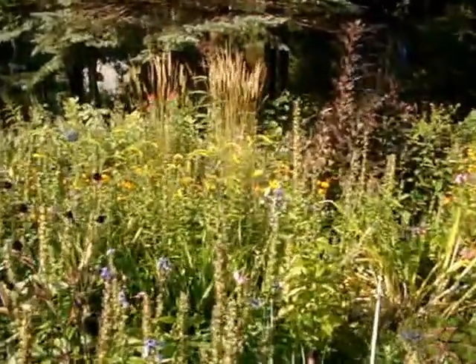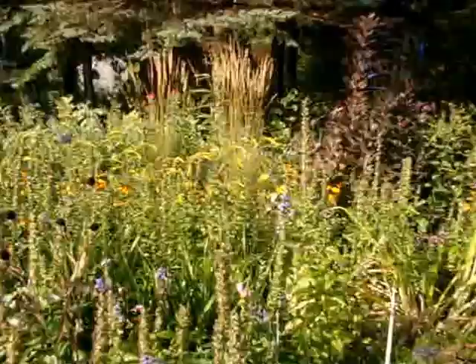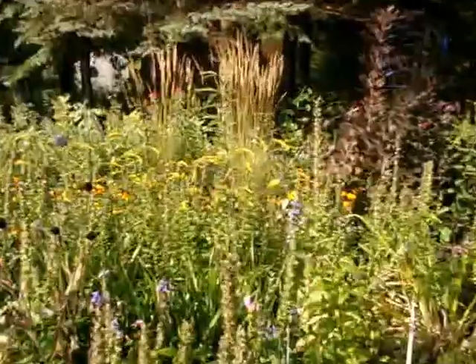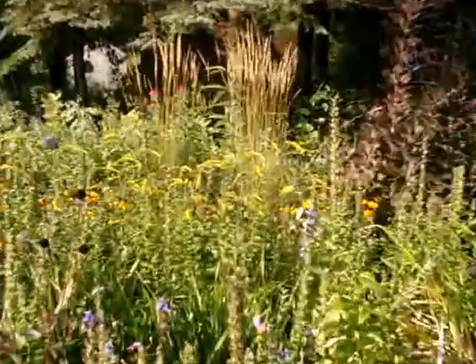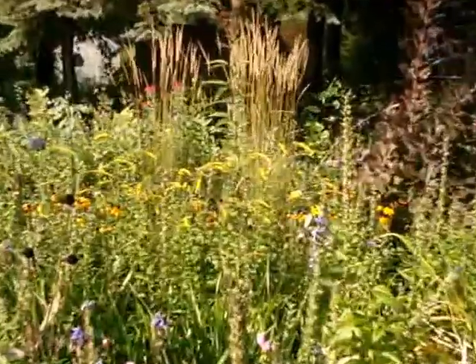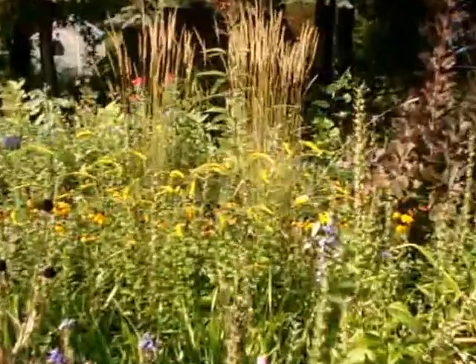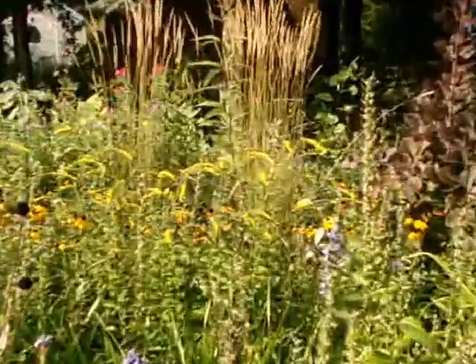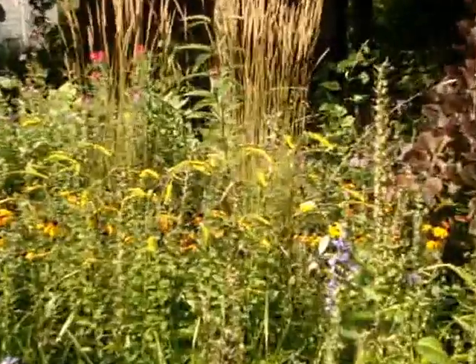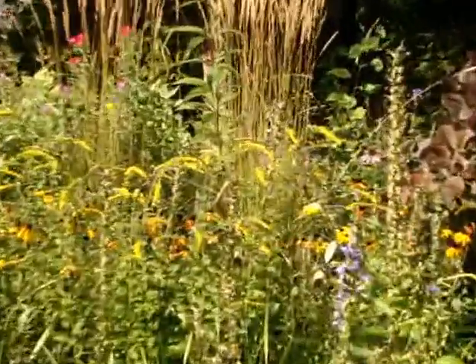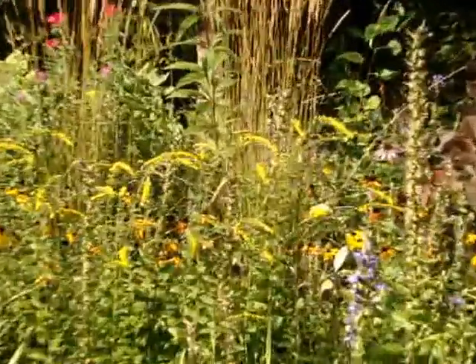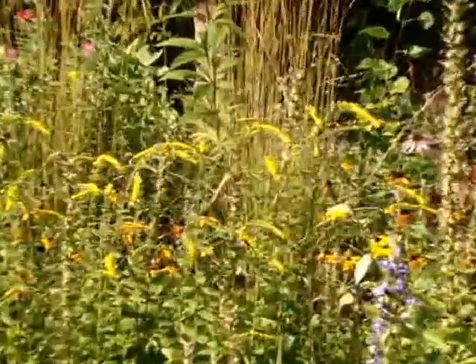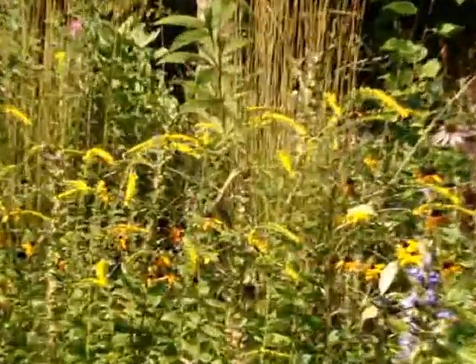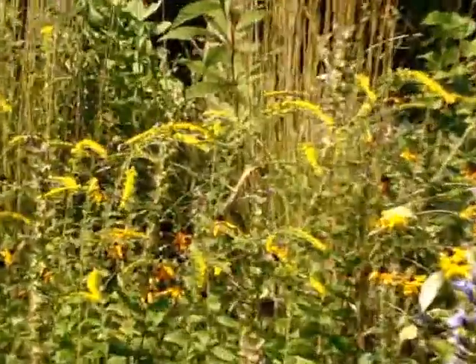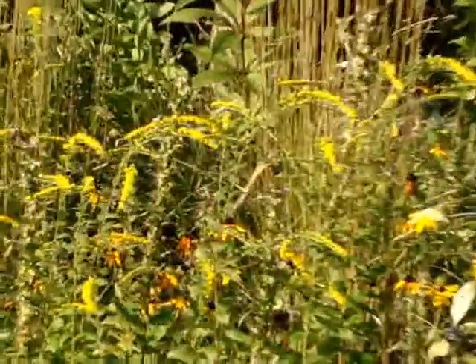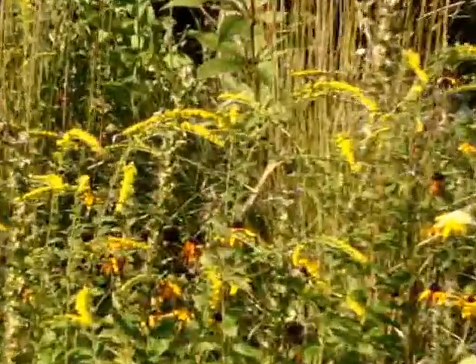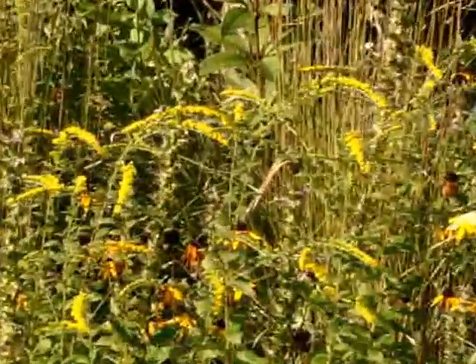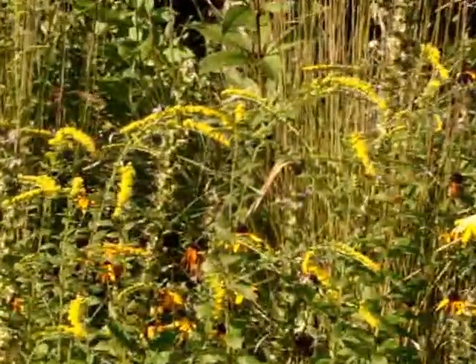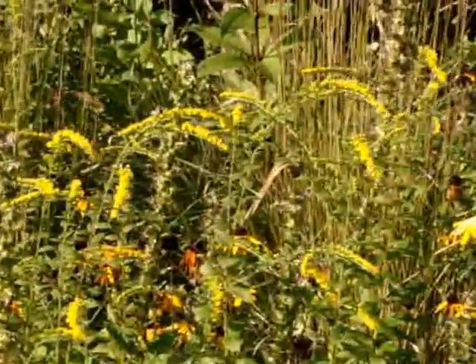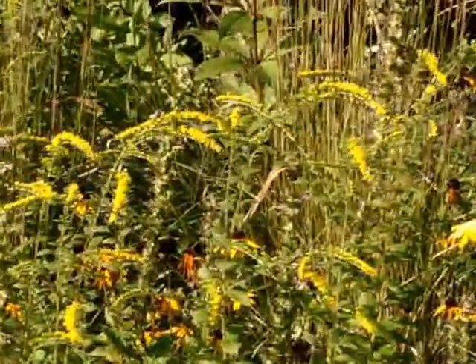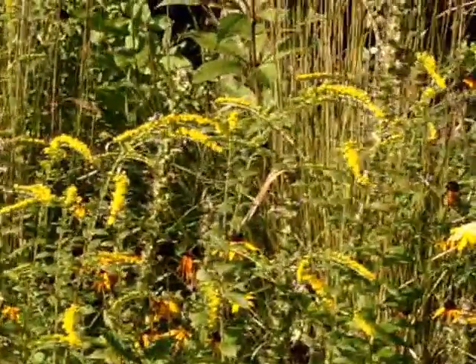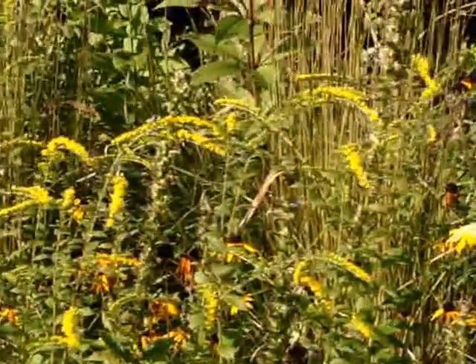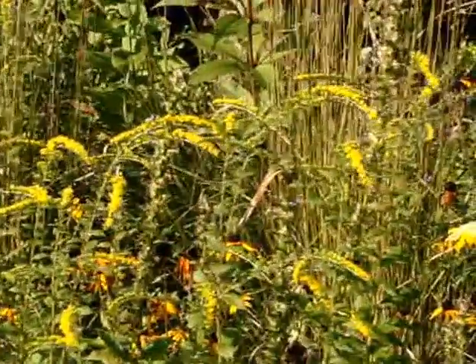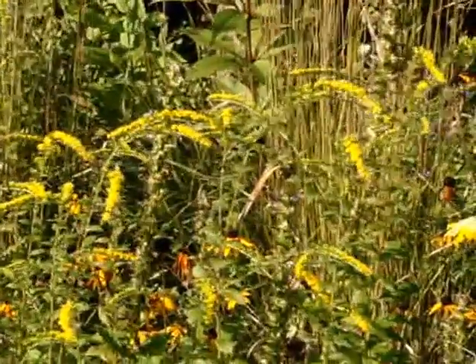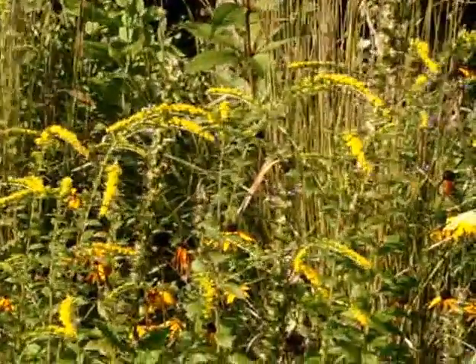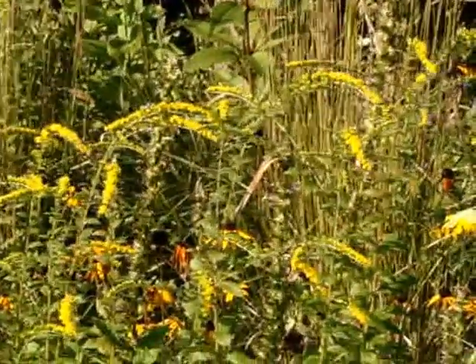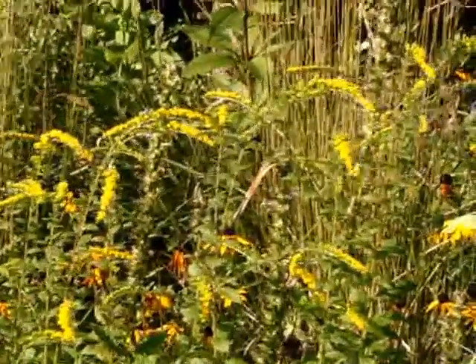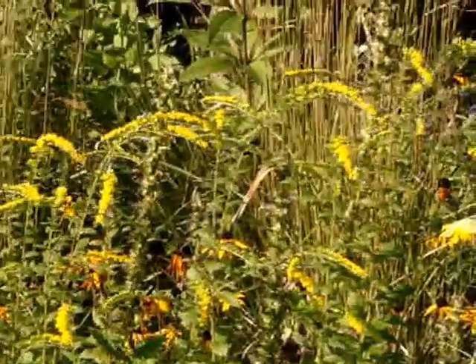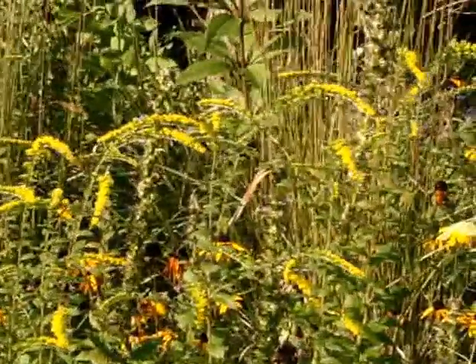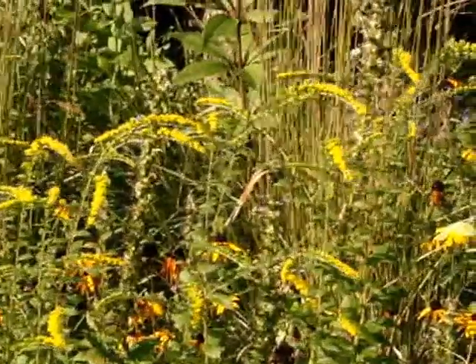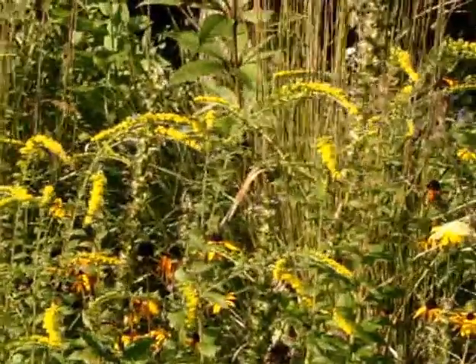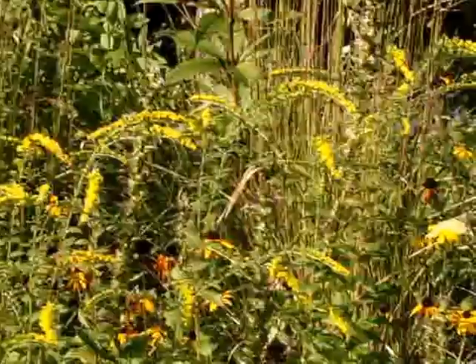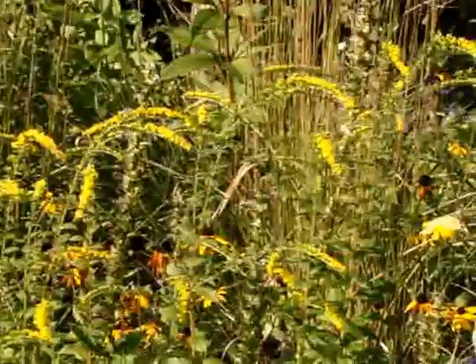This is a pretty goldenrod — it's not in full bloom. It's called Fireworks goldenrod.